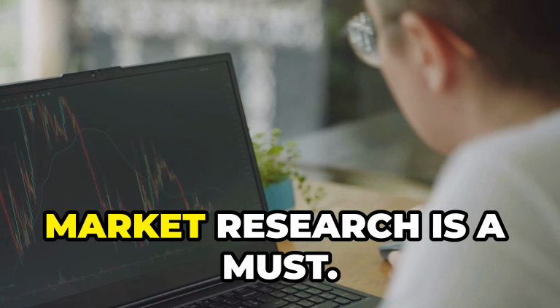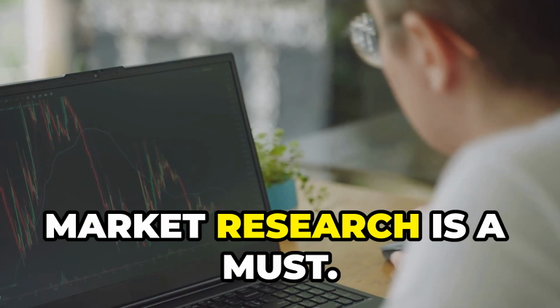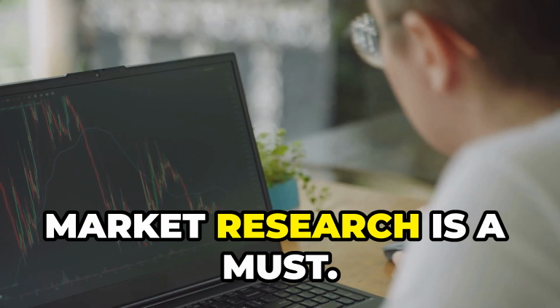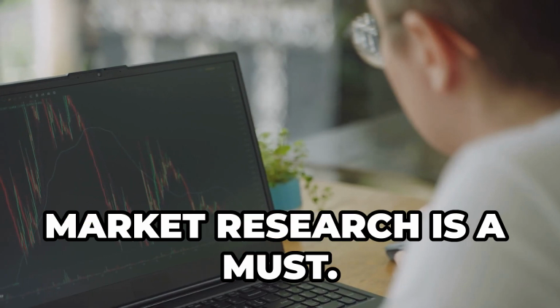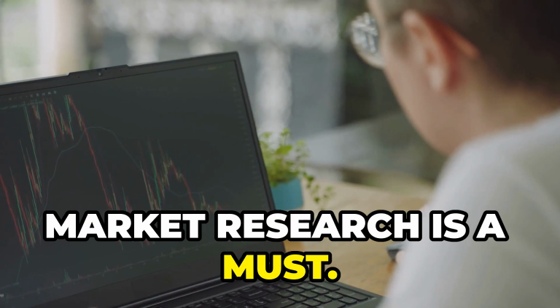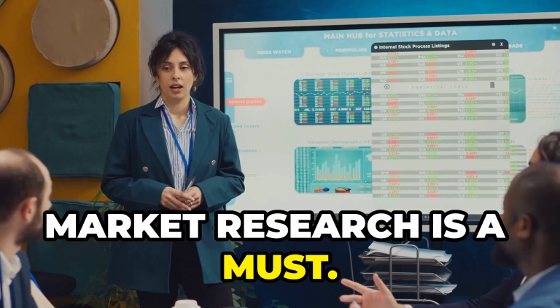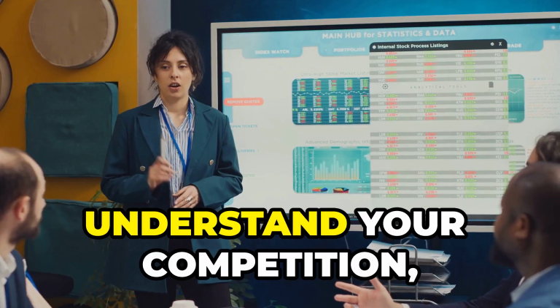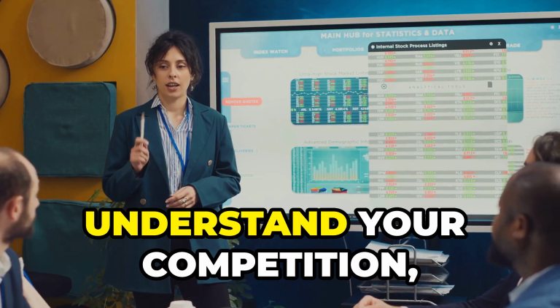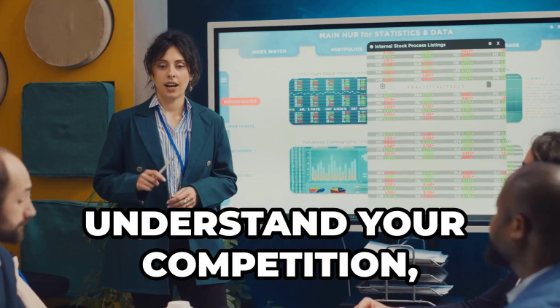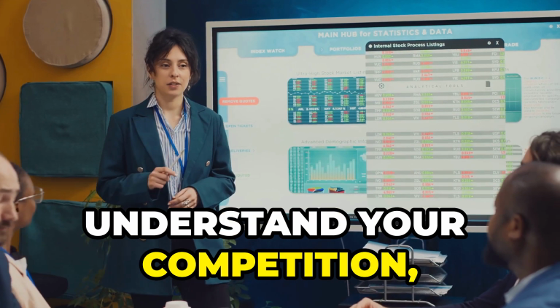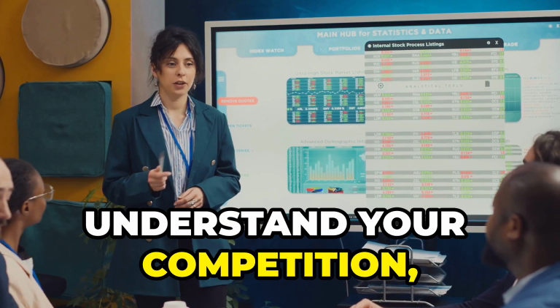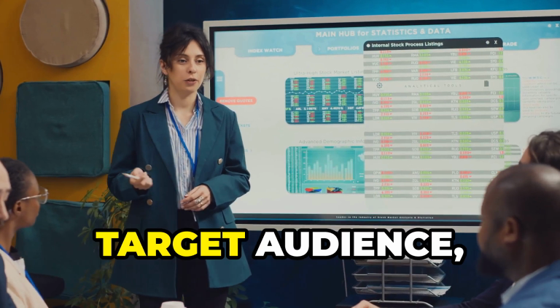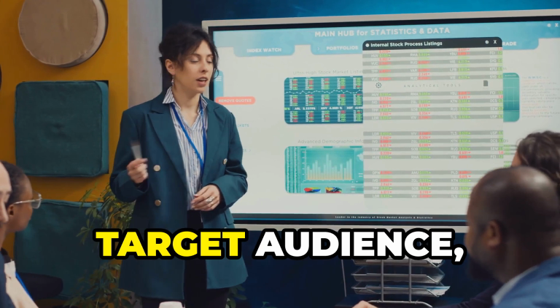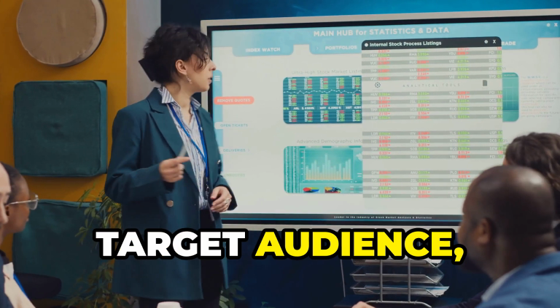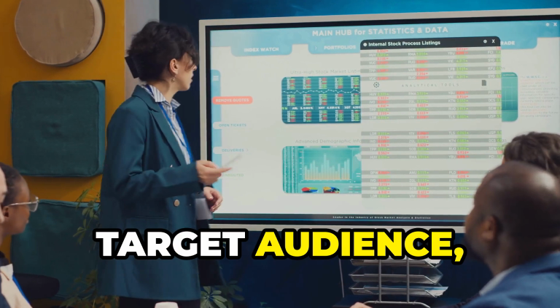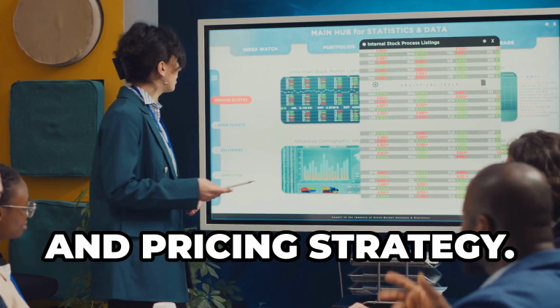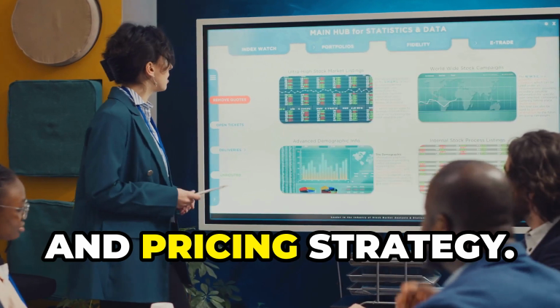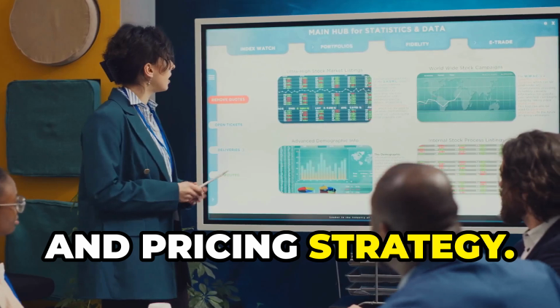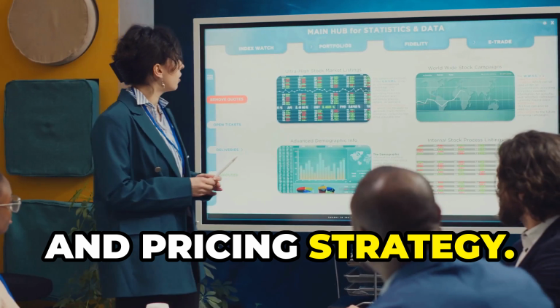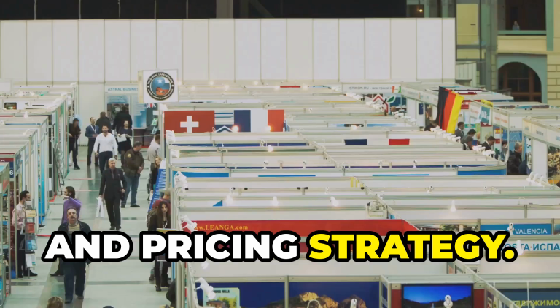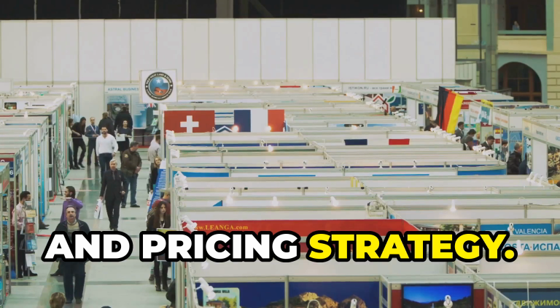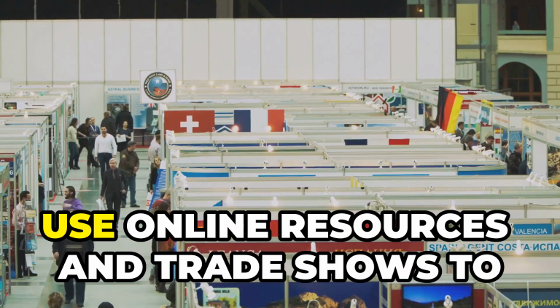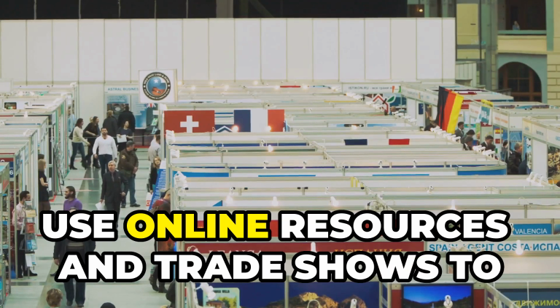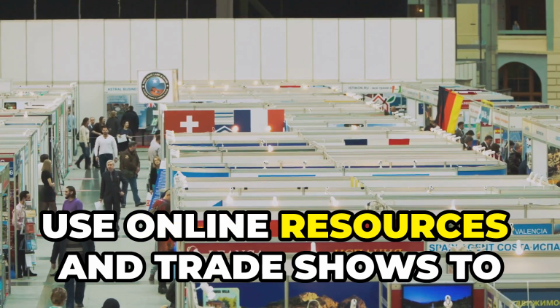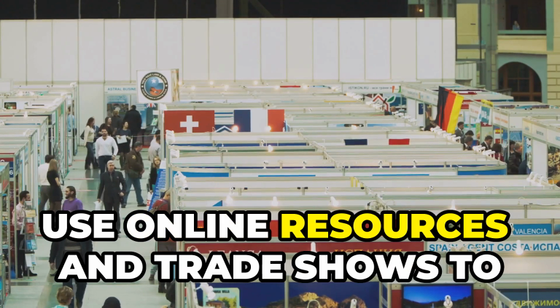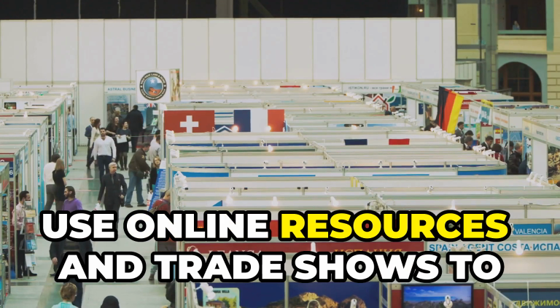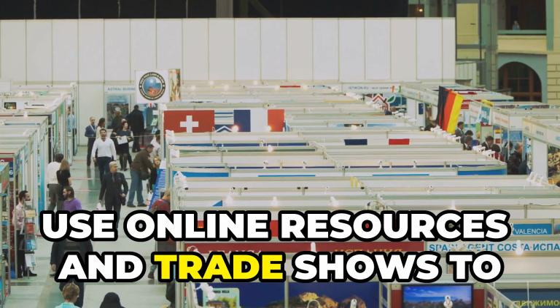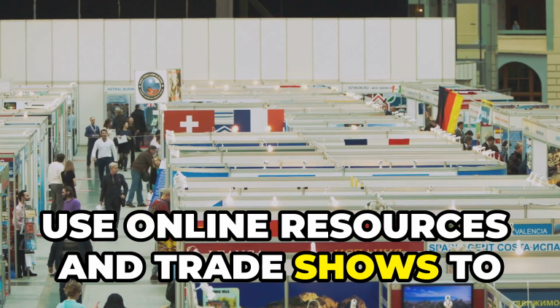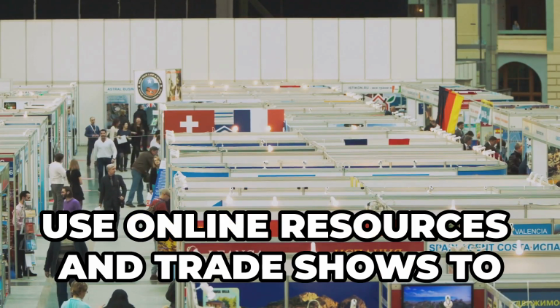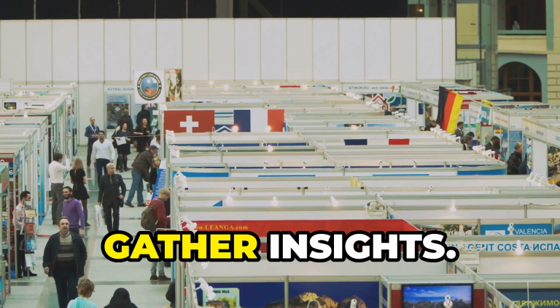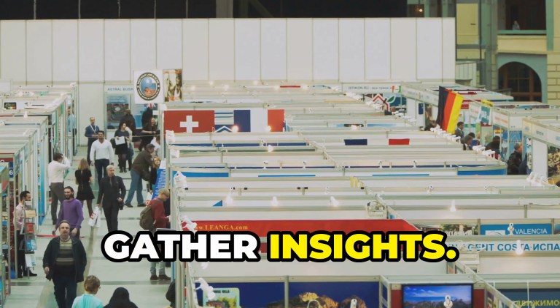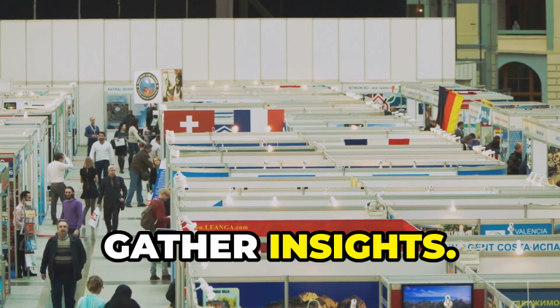Market research is a must. Understand your competition, target audience, and pricing strategy. Use online resources and trade shows to gather insights.